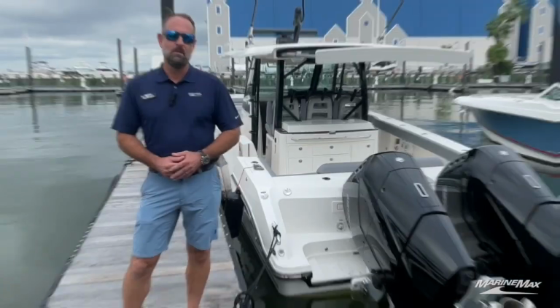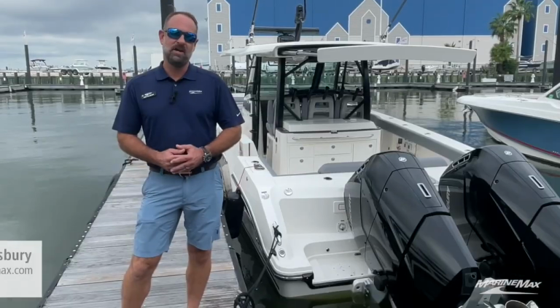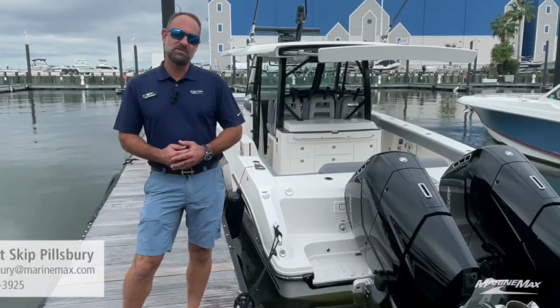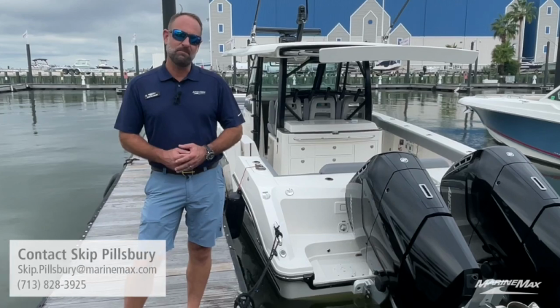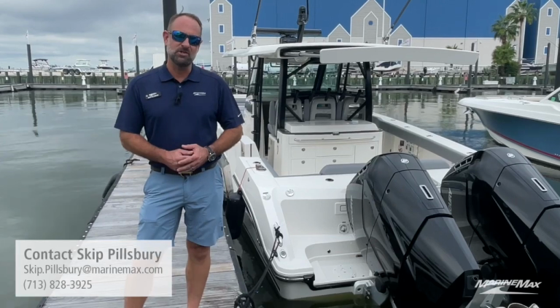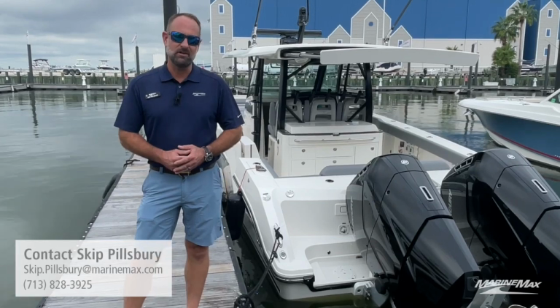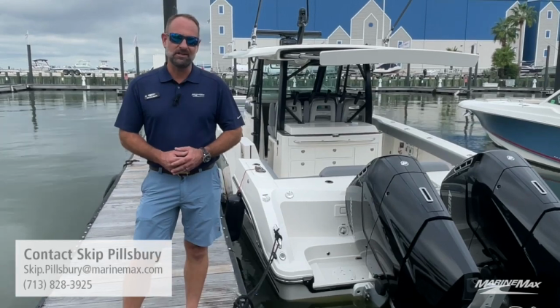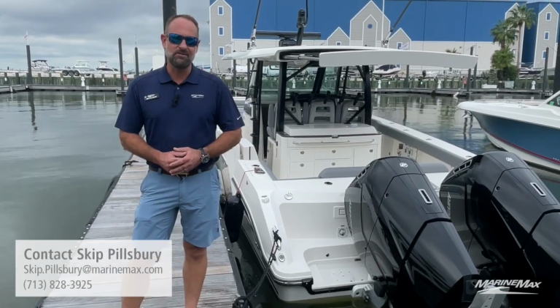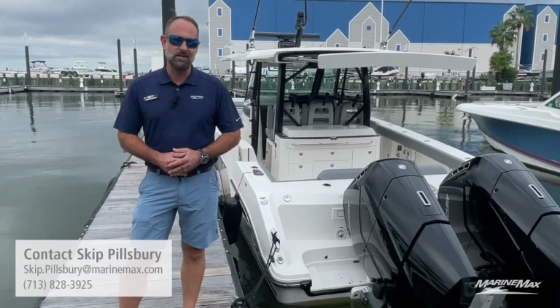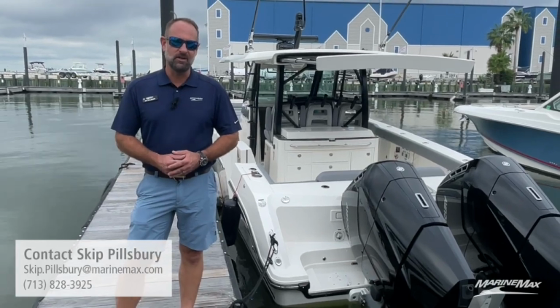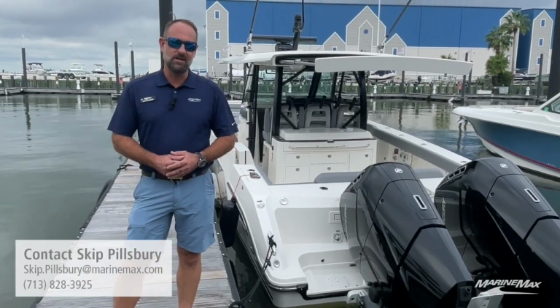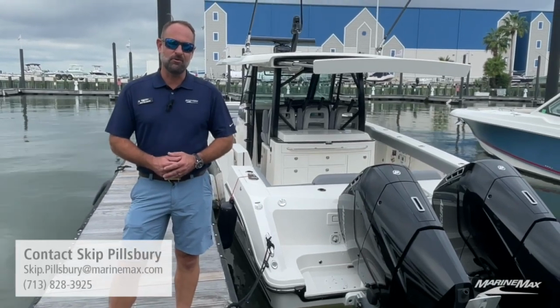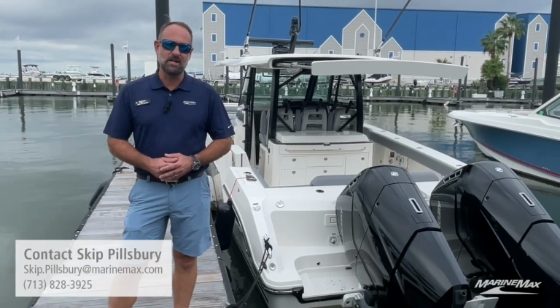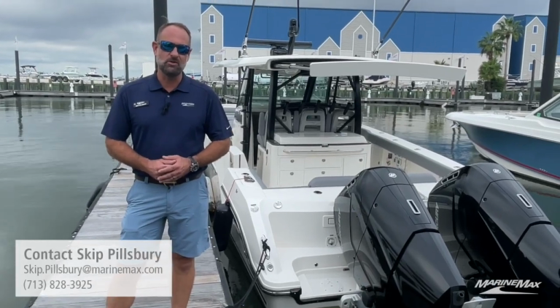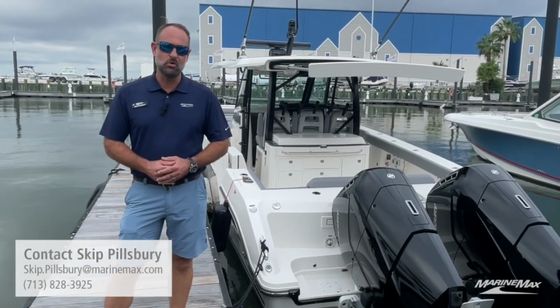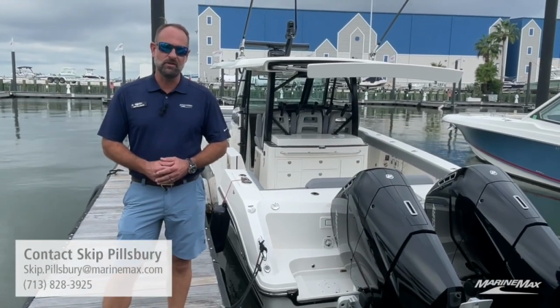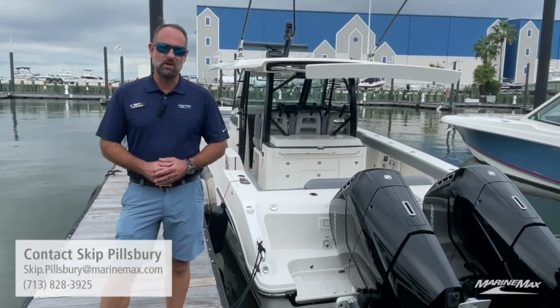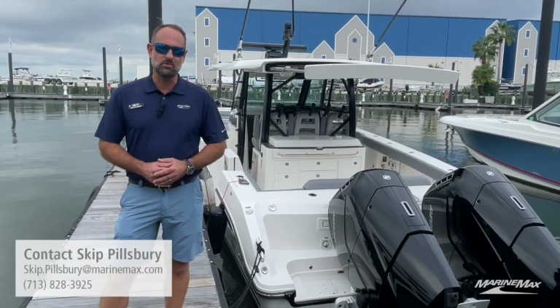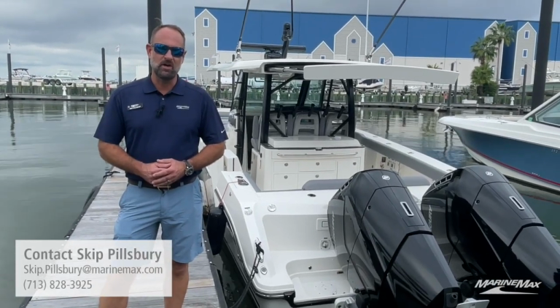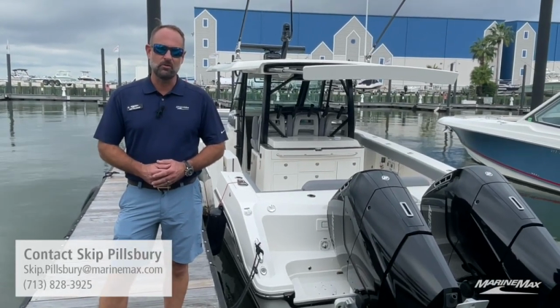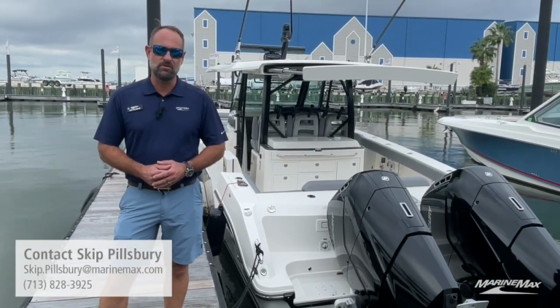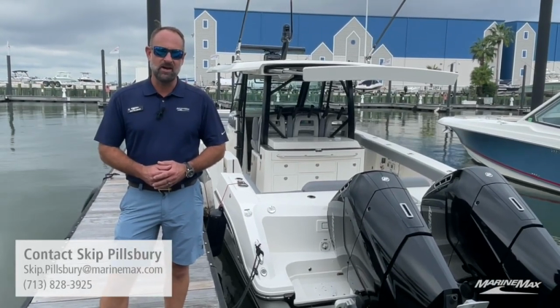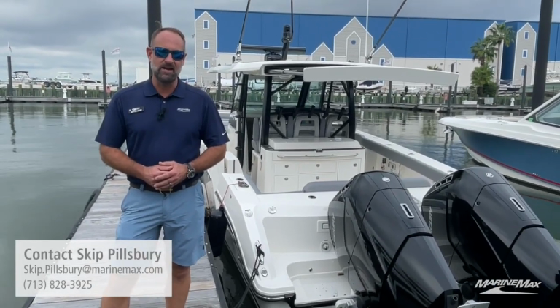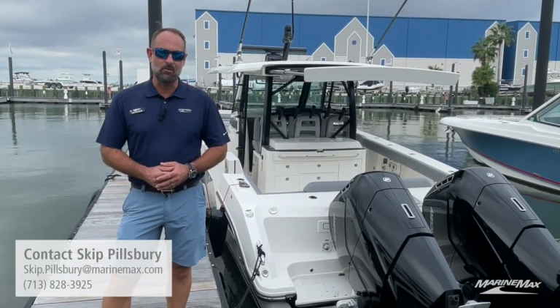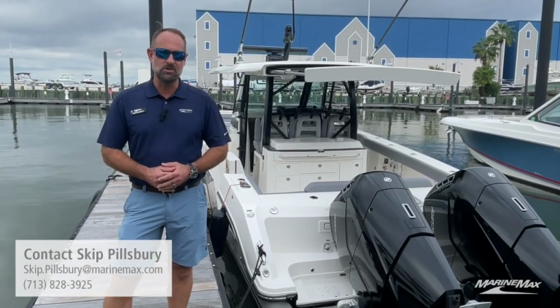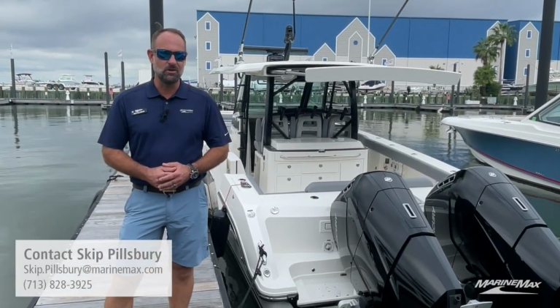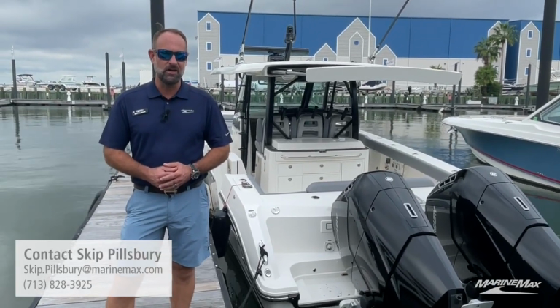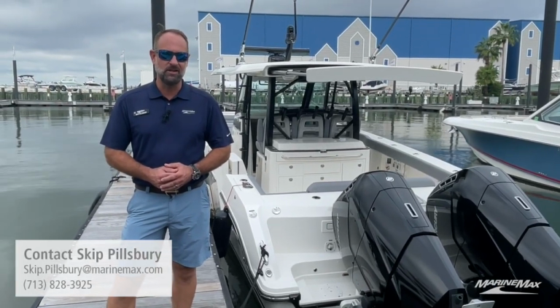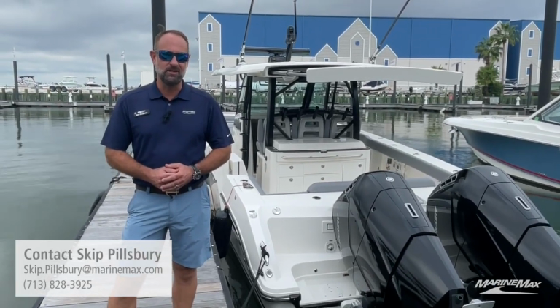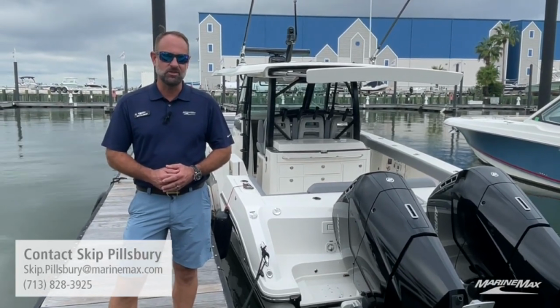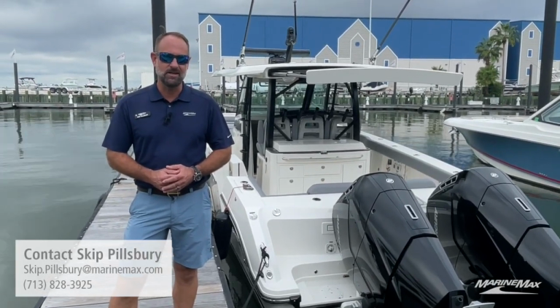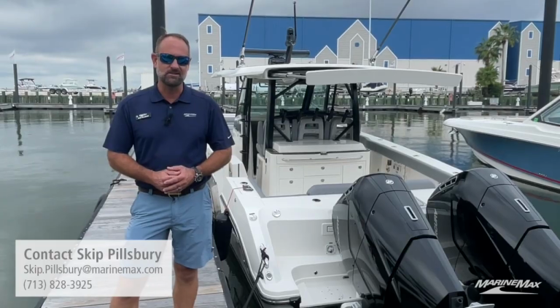My name is Skip Pillsbury. I'd like to thank you again for taking a tour of this Boston Whaler 380 Outrage located in Houston, Texas.